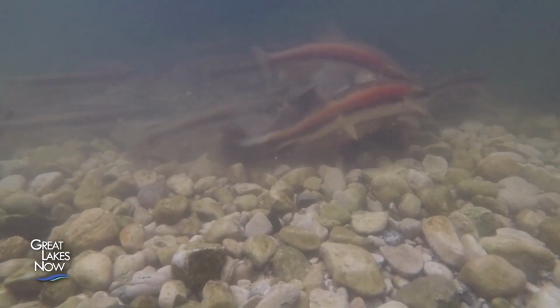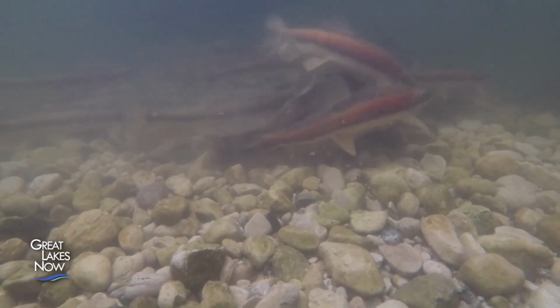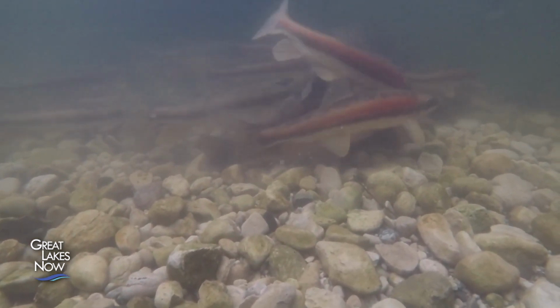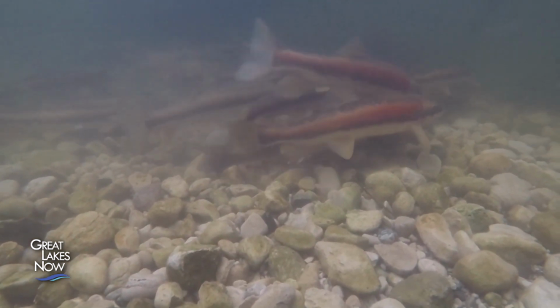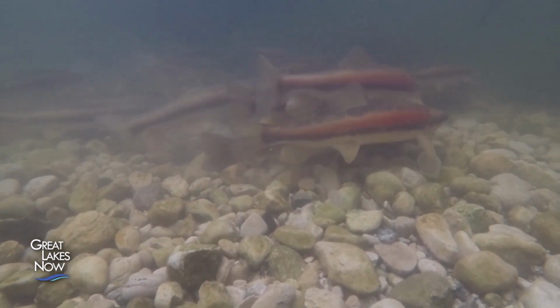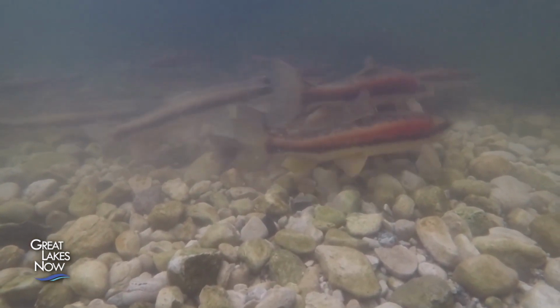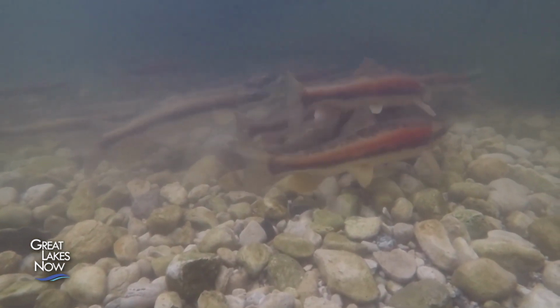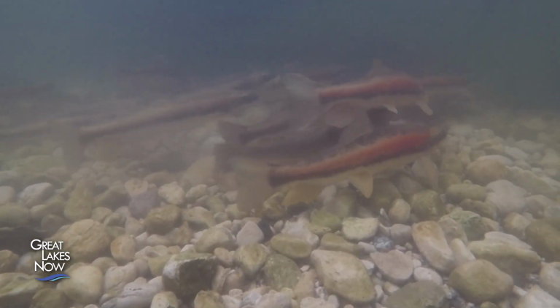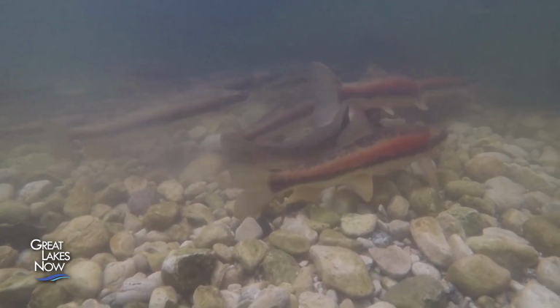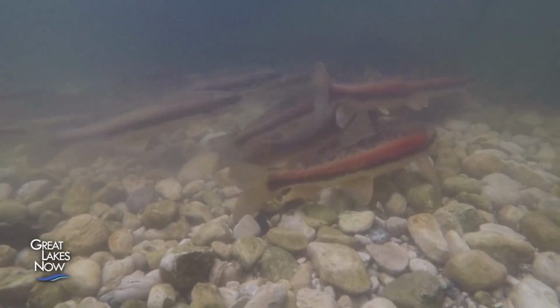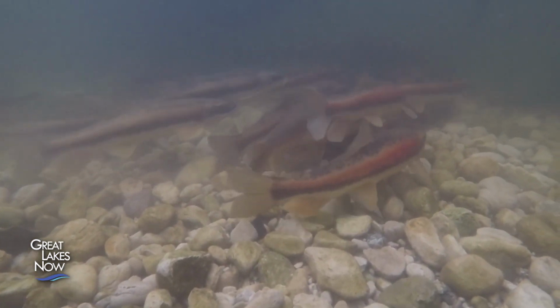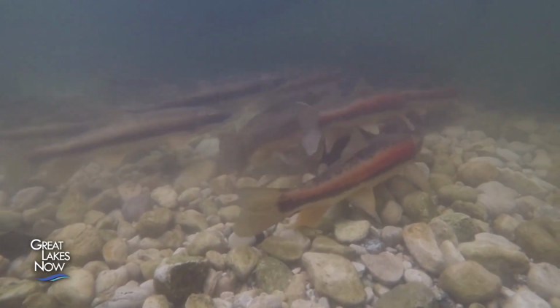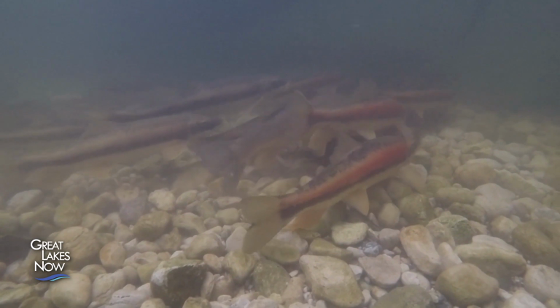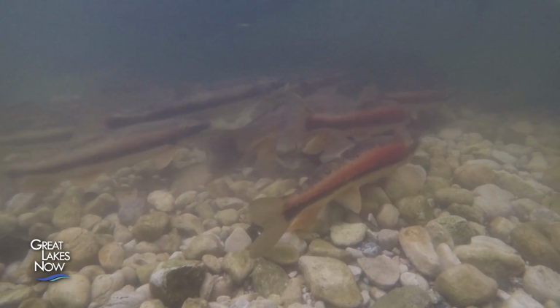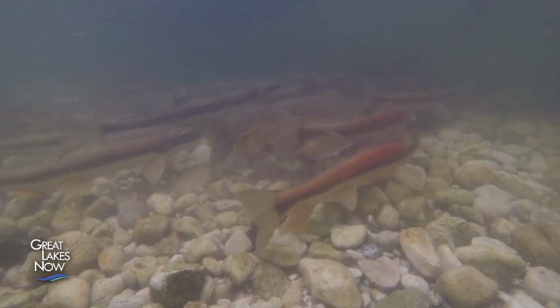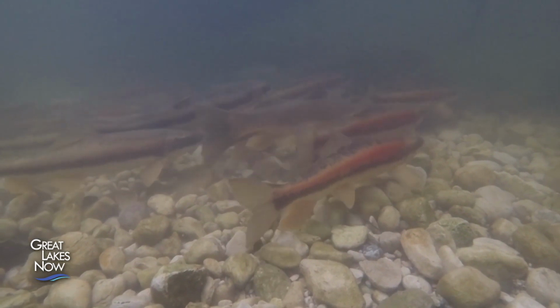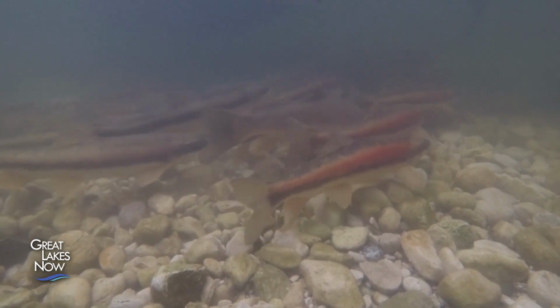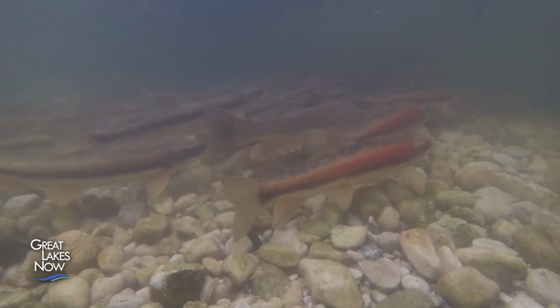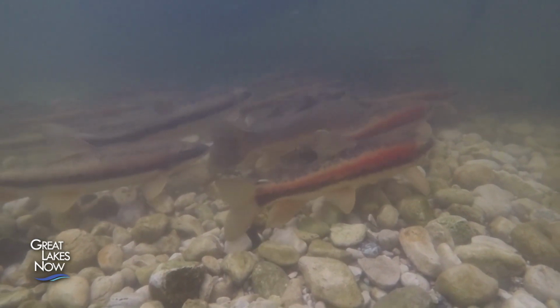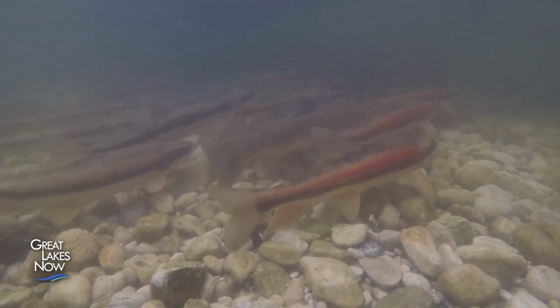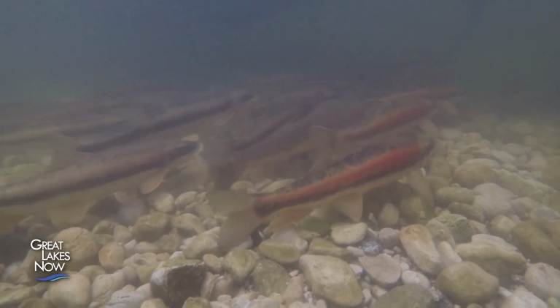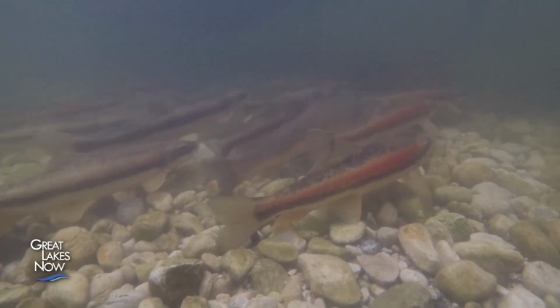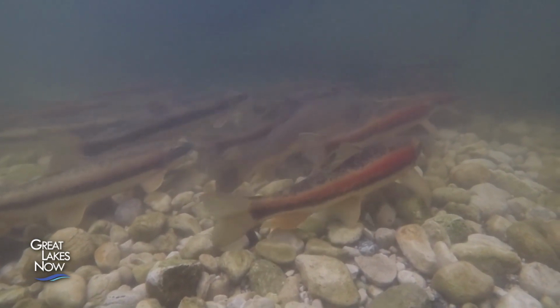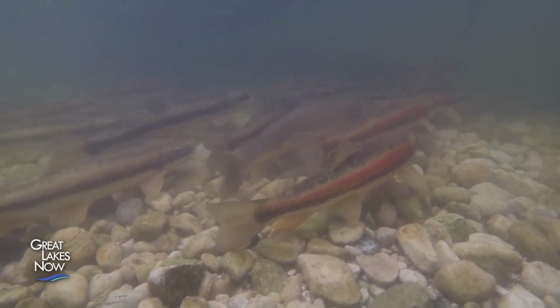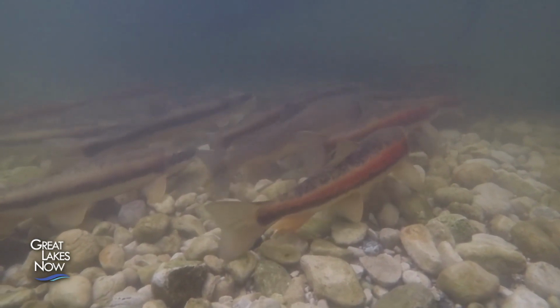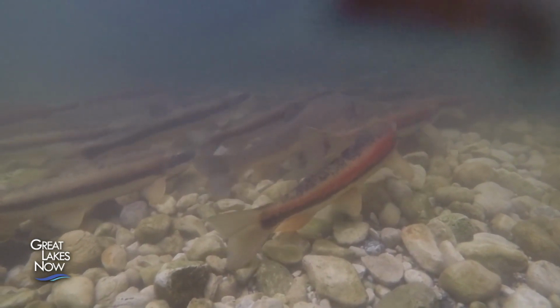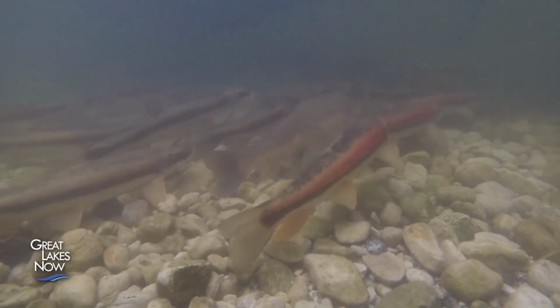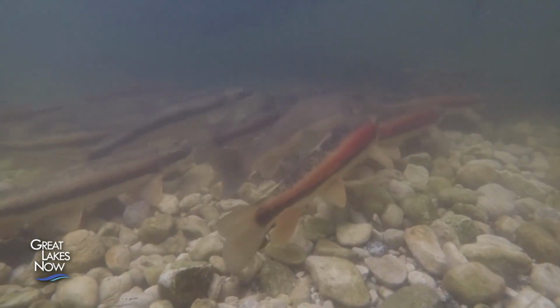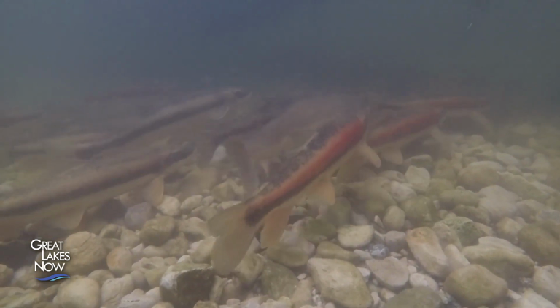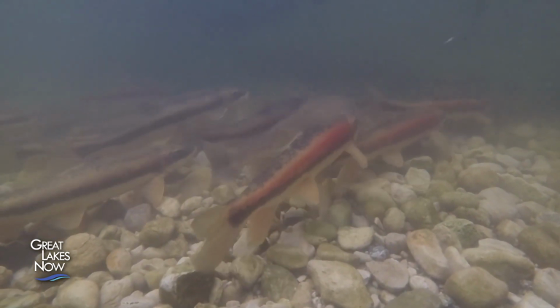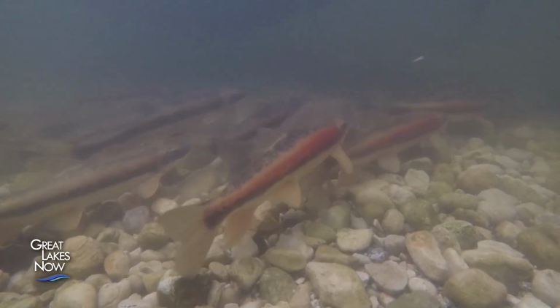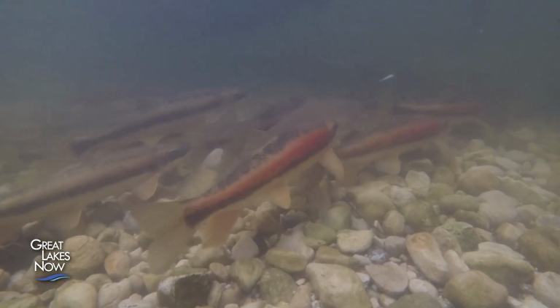You hear that shifting of the gravel as they're beating their tails and their bodies frequently.